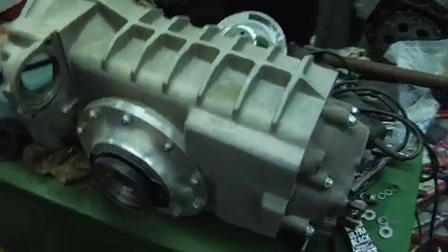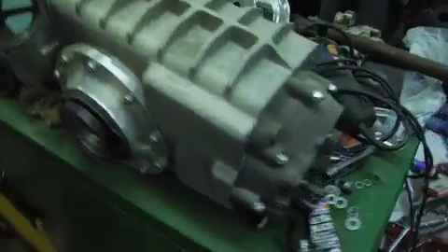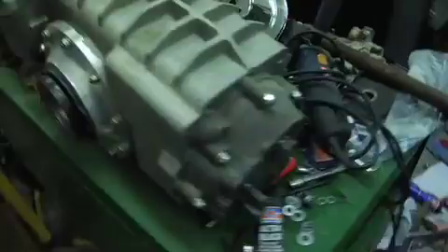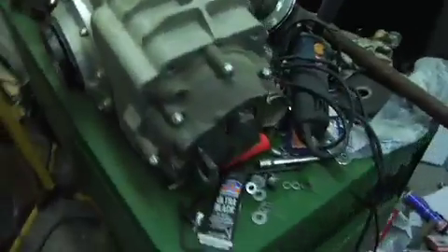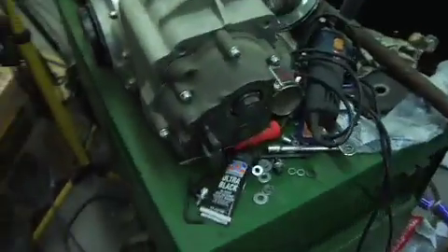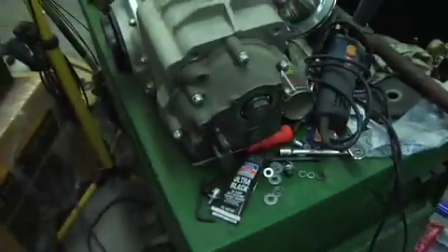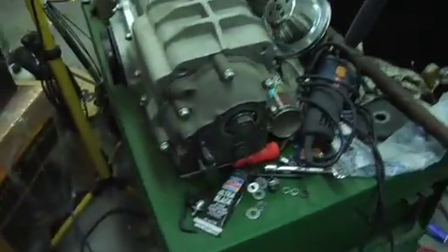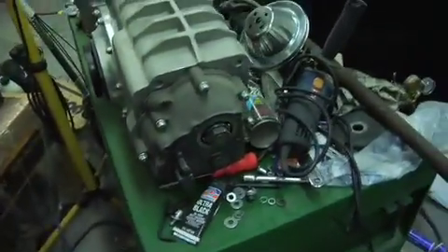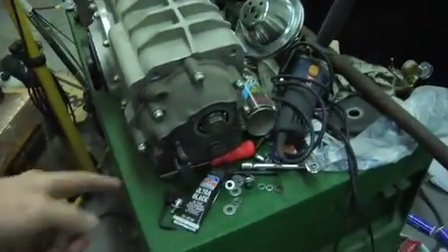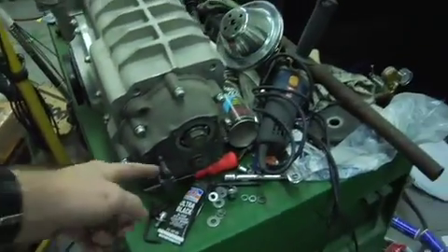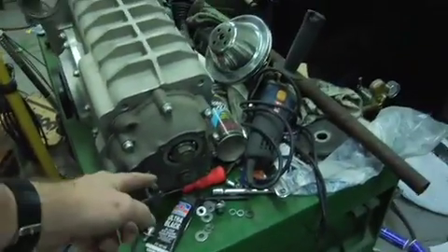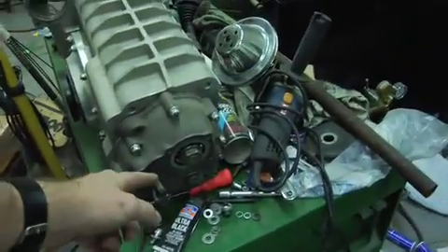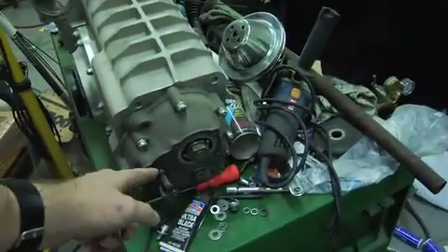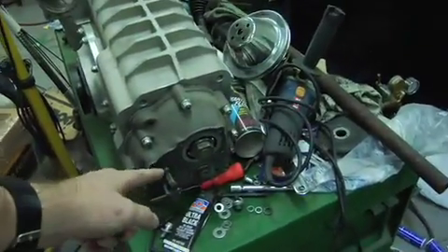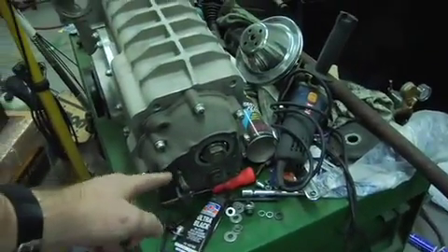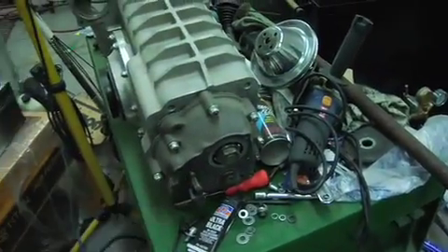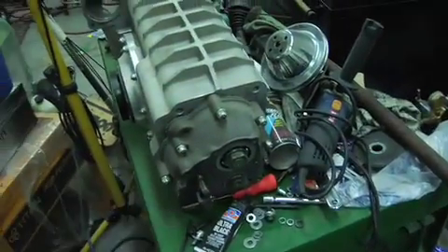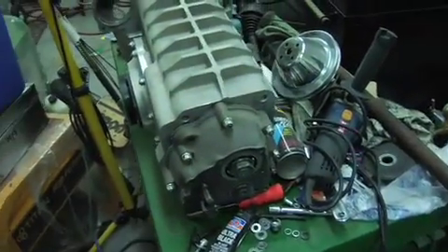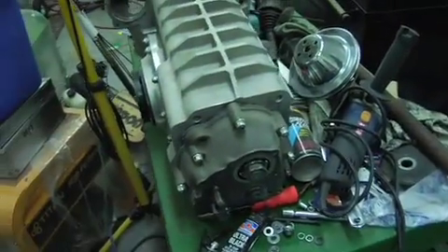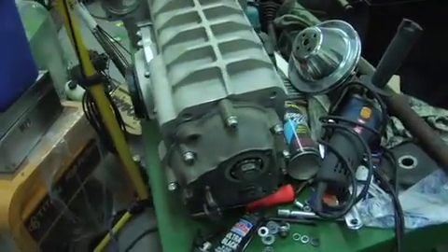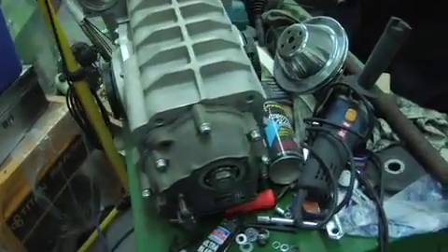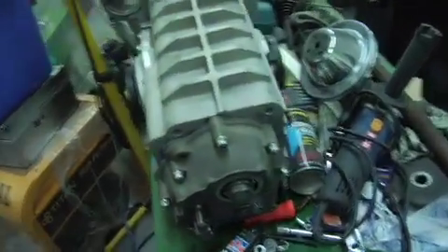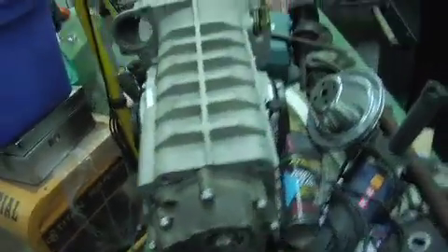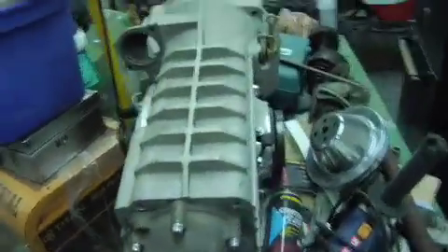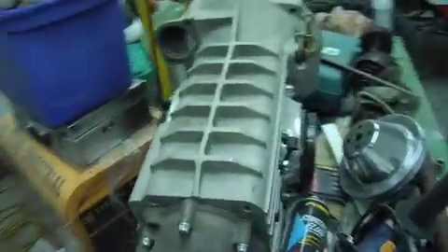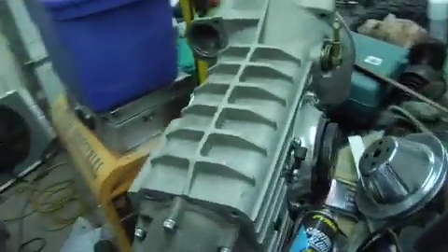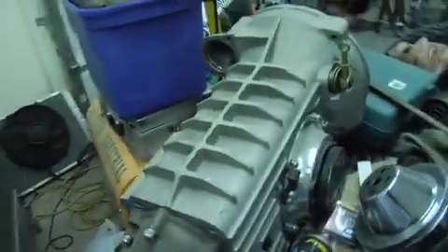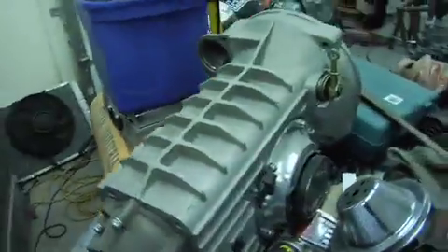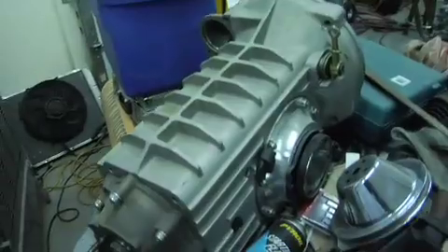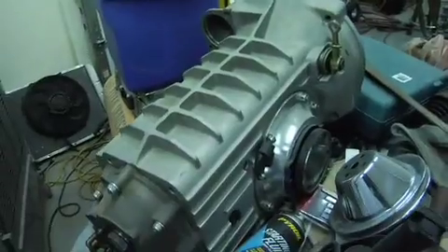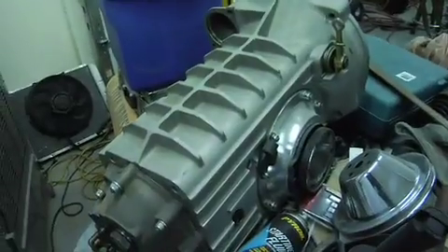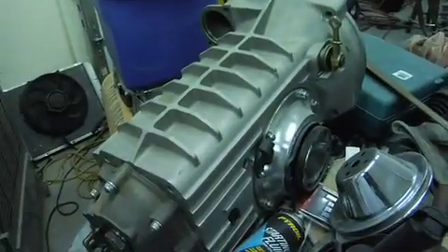Setup for mid-engine. The PBS shifter goes here. It's got the 930 flanges.